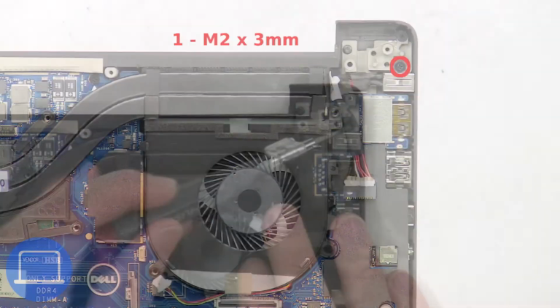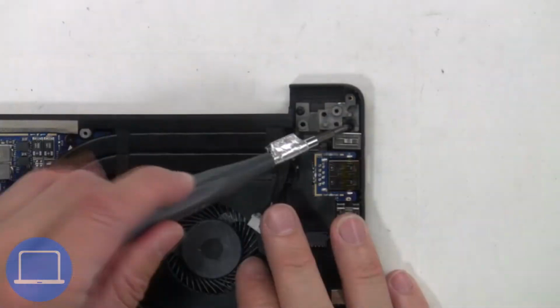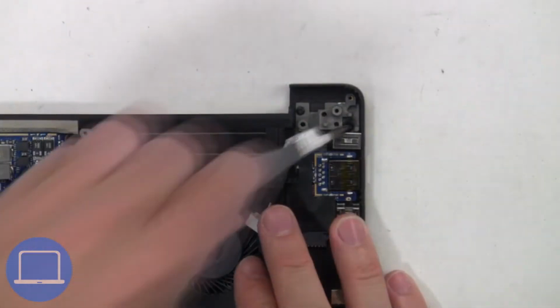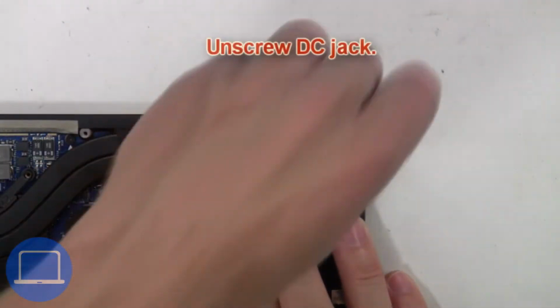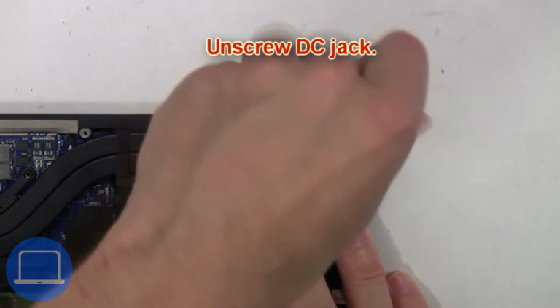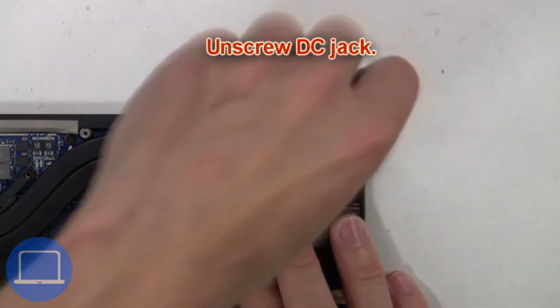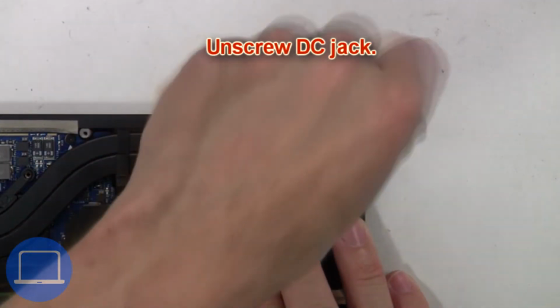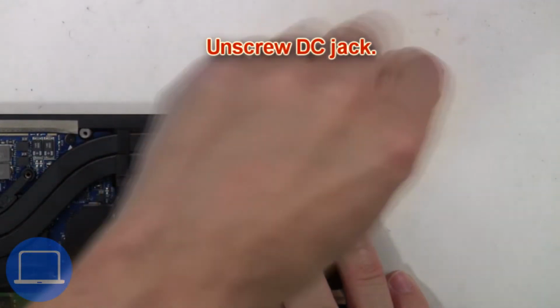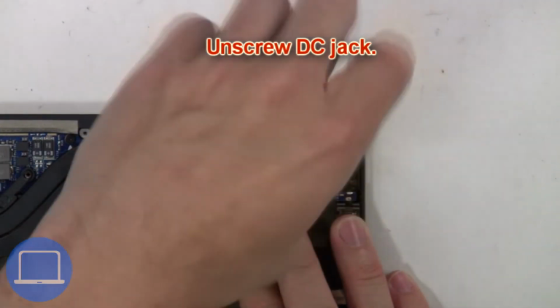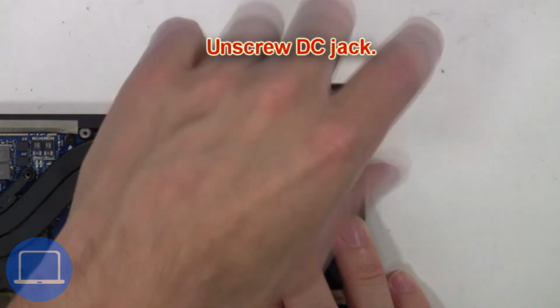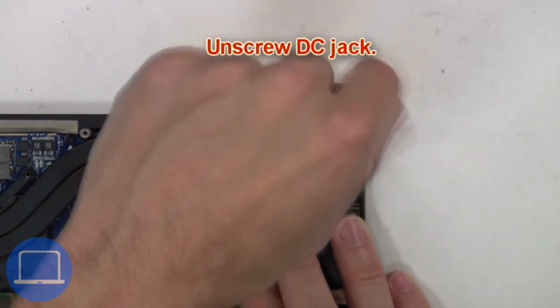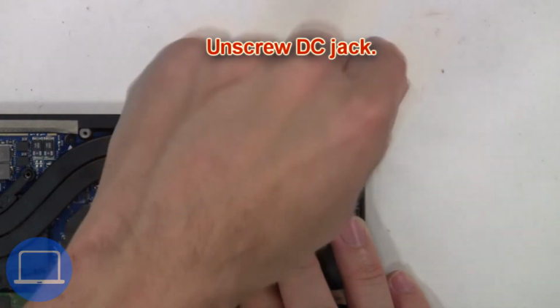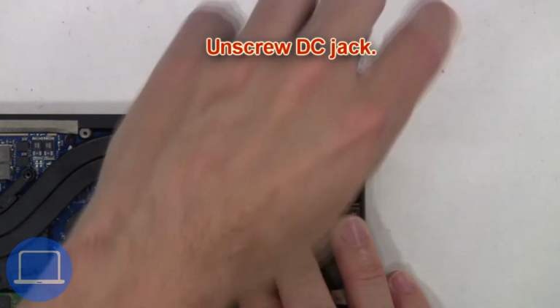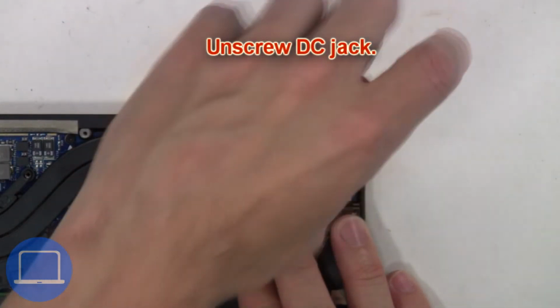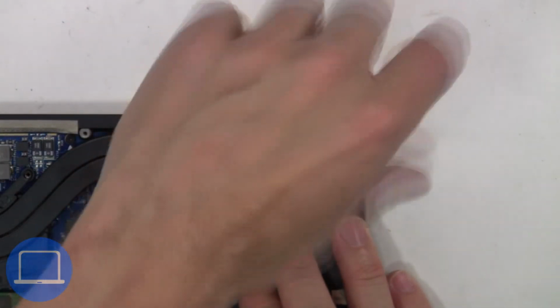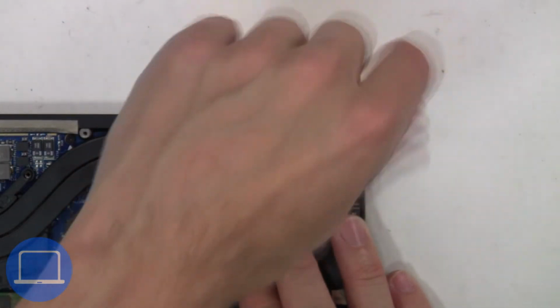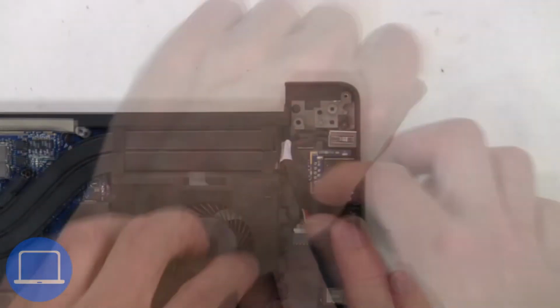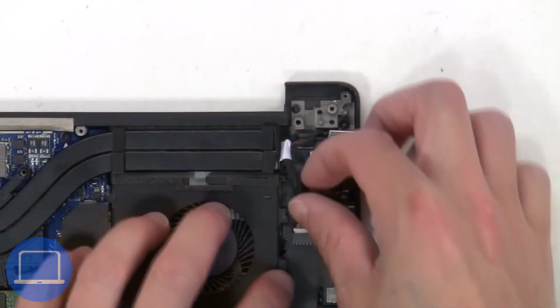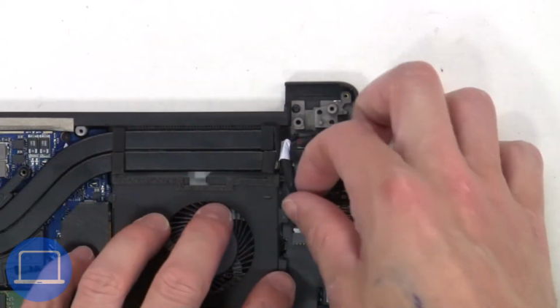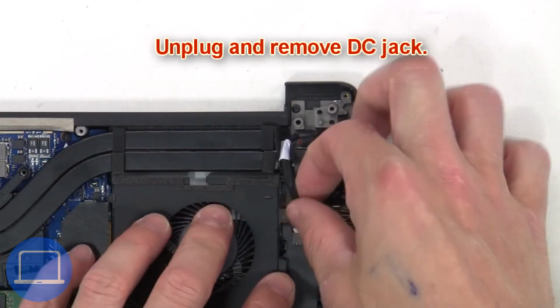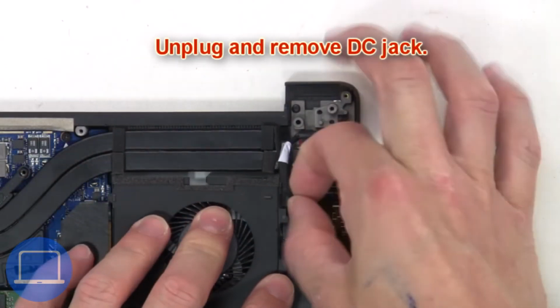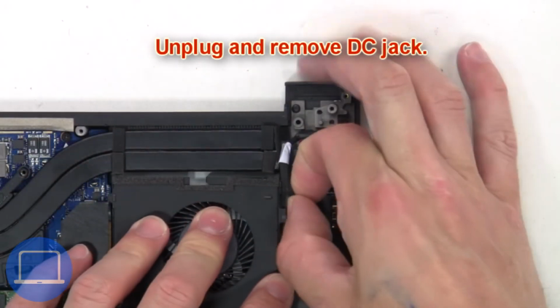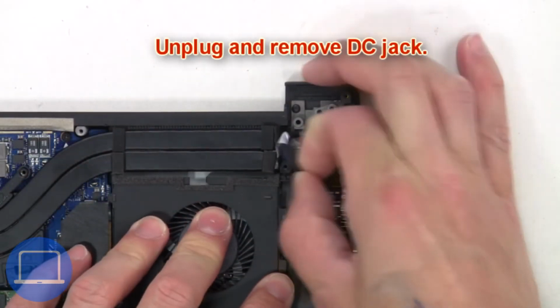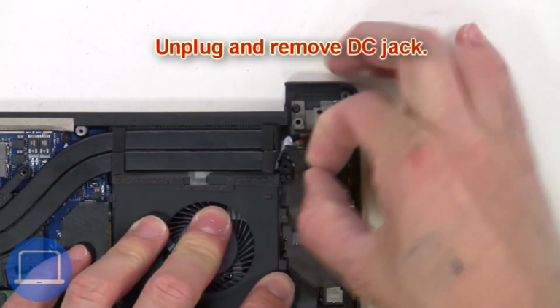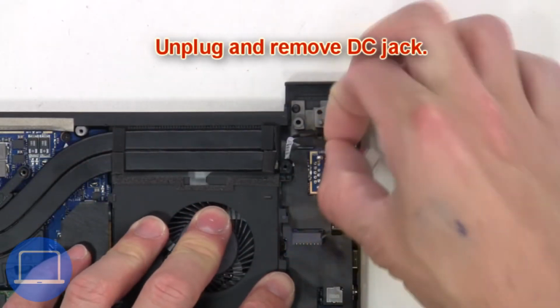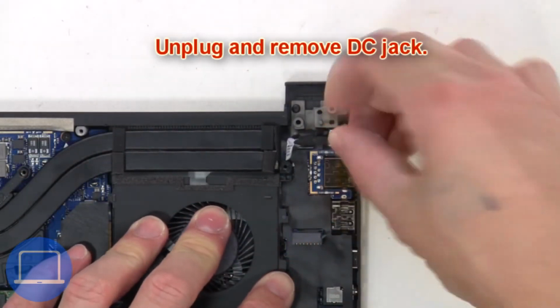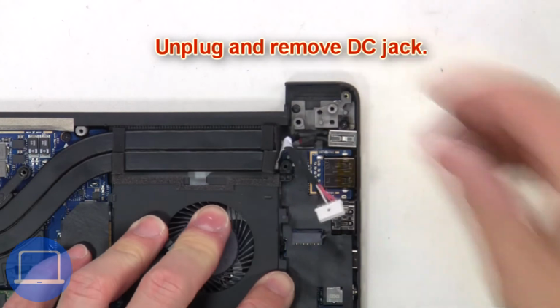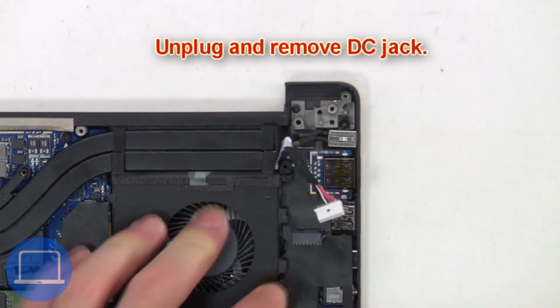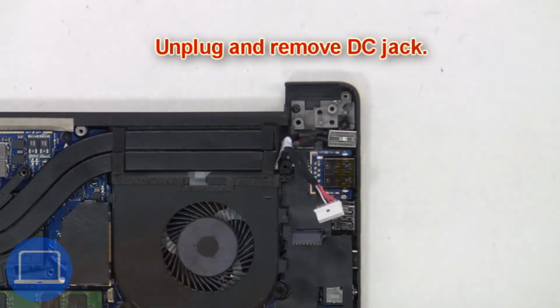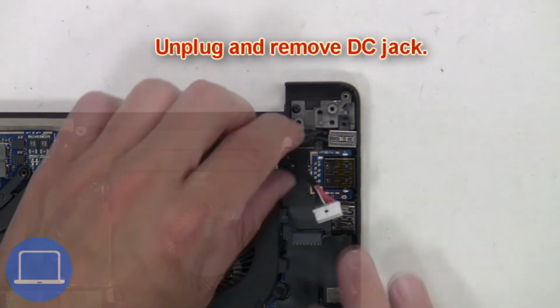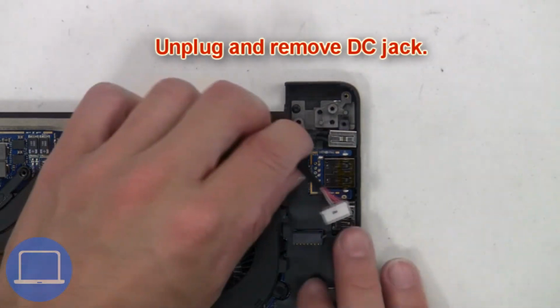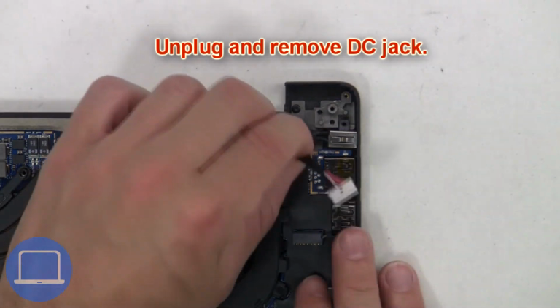Next, unscrew the DC jack. Then unplug and remove the DC jack.